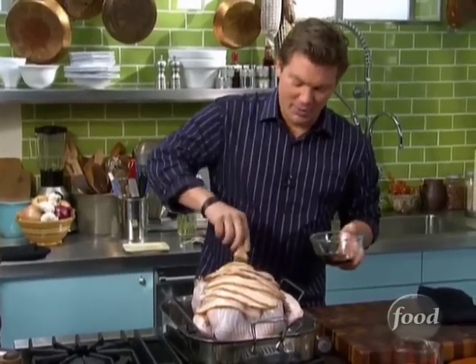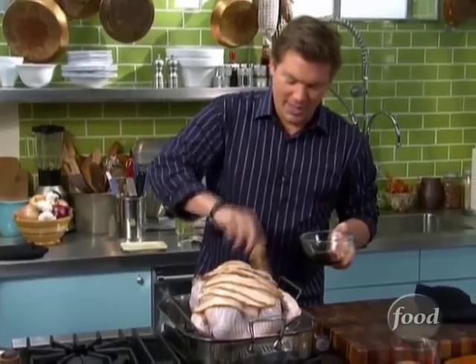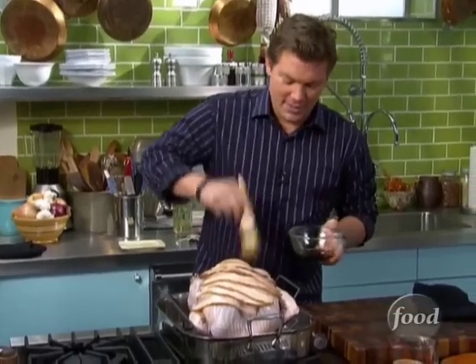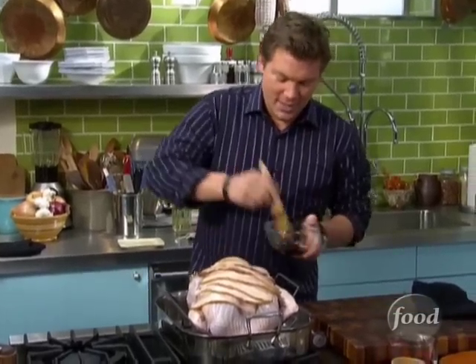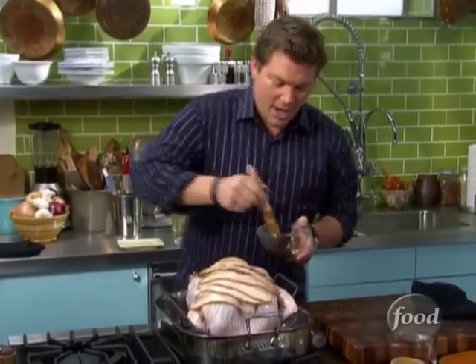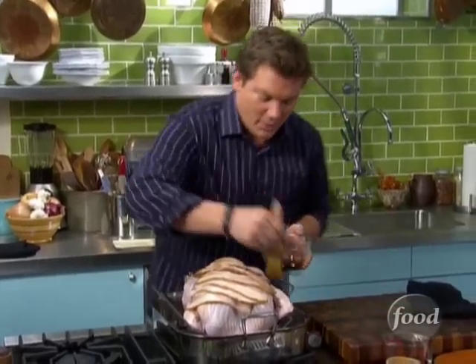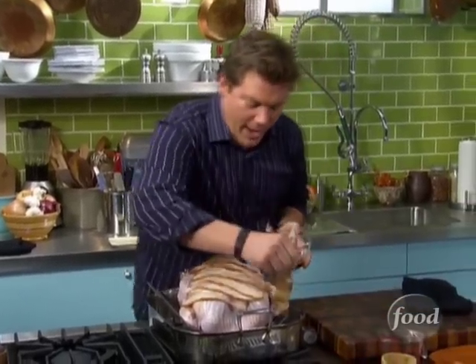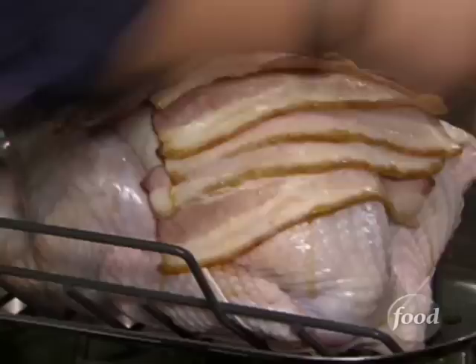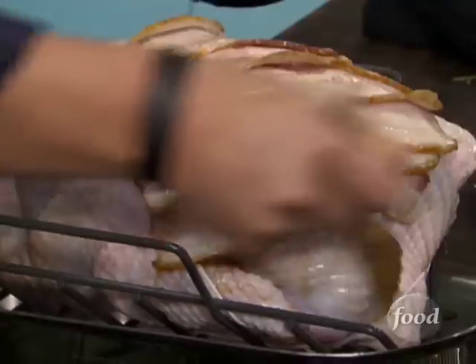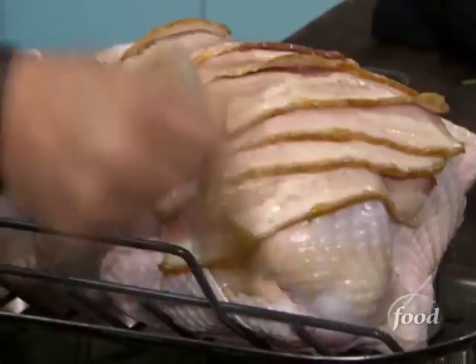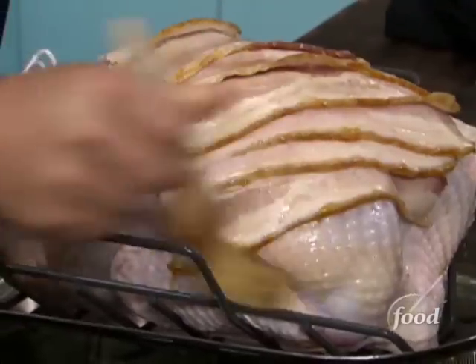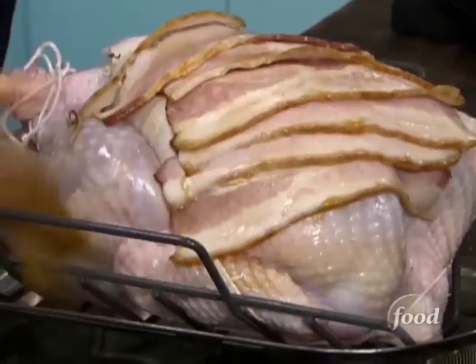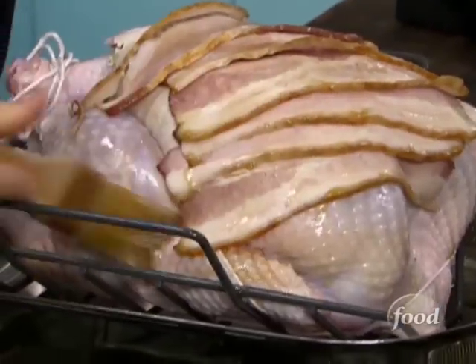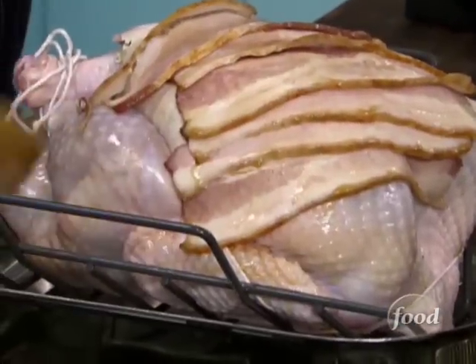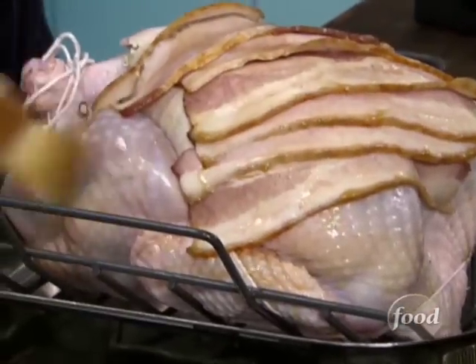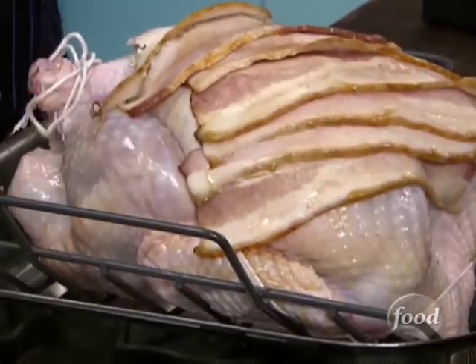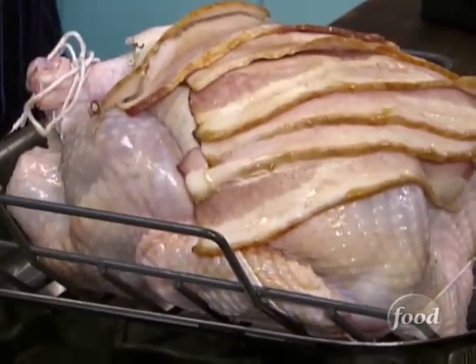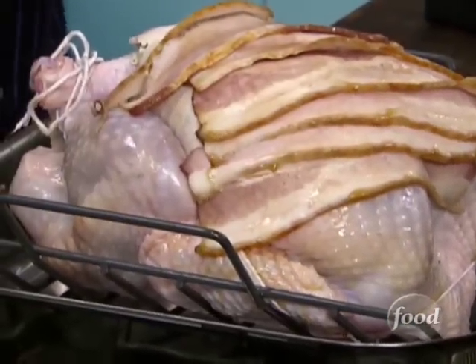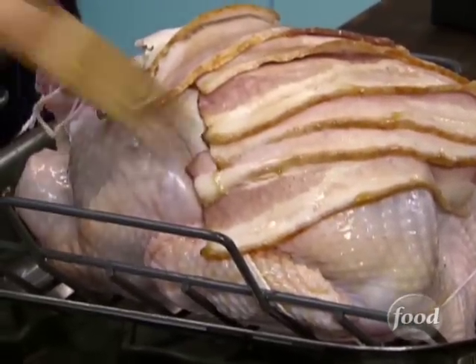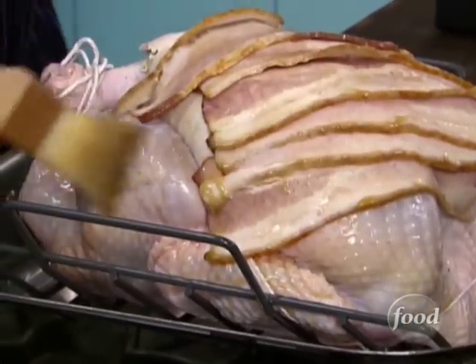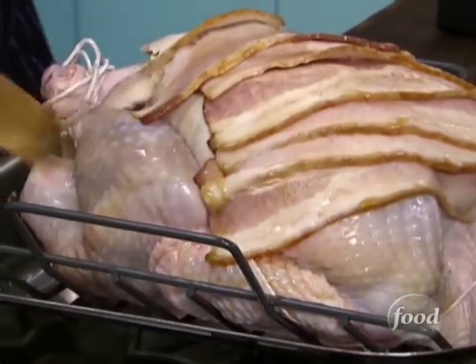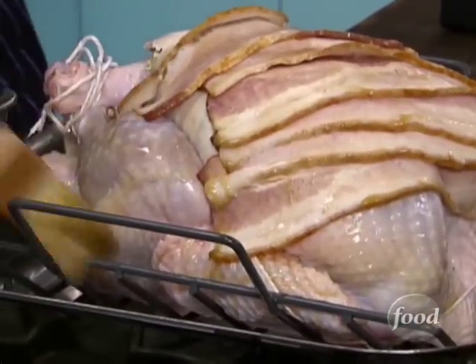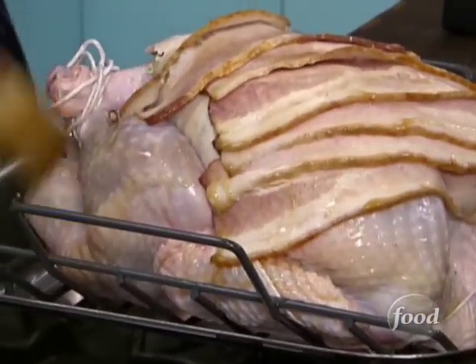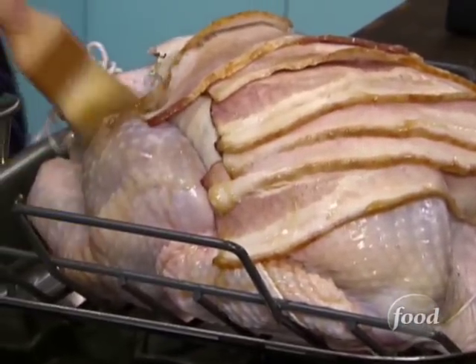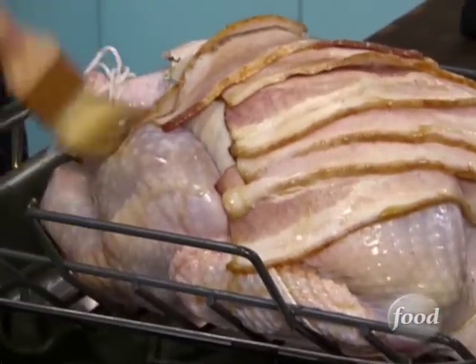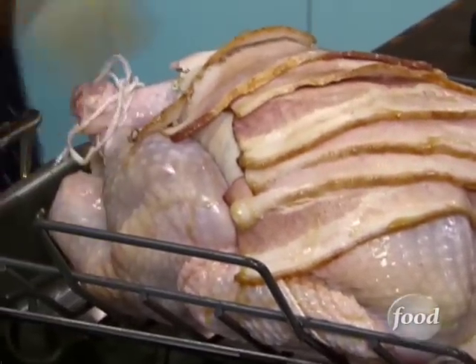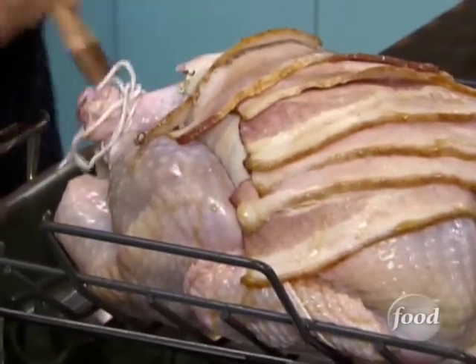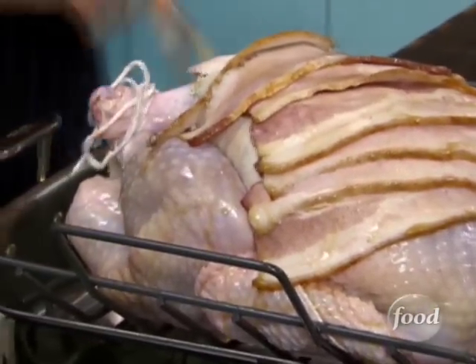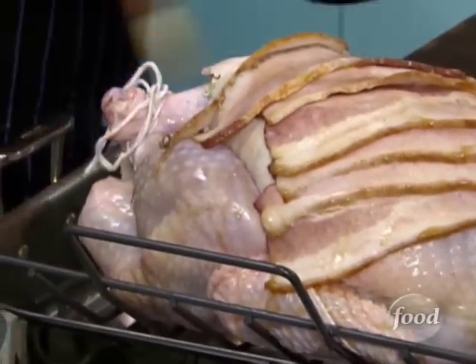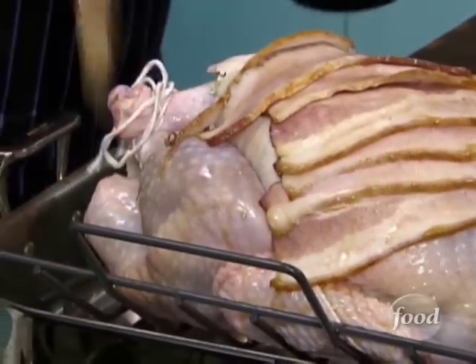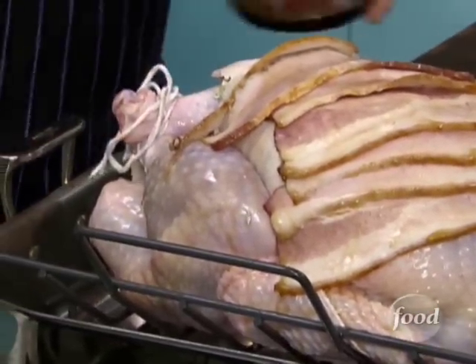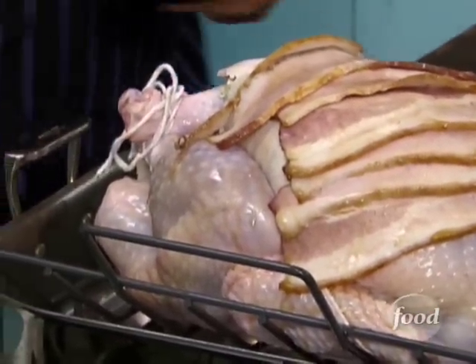Then we're going to go back to our beautiful basting liquid — maple syrup diluted with just a little bit of water. We're going to smear the beautiful maple syrup all over the top of the bacon. Think about how delicious bacon tastes in the morning with pancakes and maple syrup — throw a little savory stuff on top with some sage, black pepper, and turkey, and you've got a great flavor combination. We're going to paint the bird with all this beautiful maple syrup so it gets some great color on the outside.